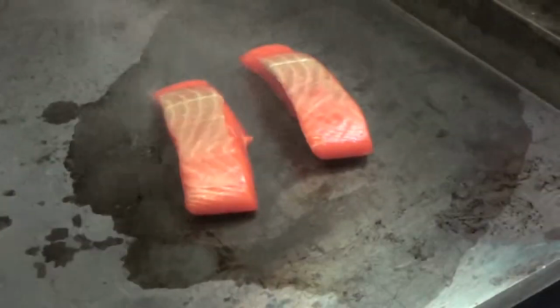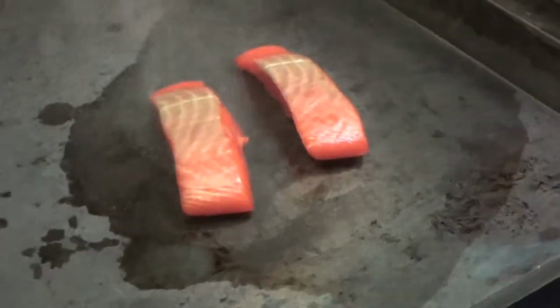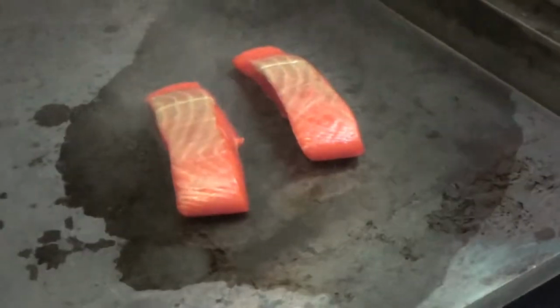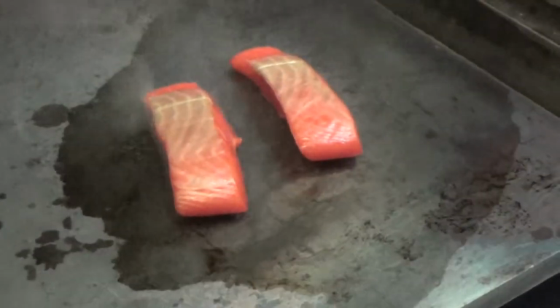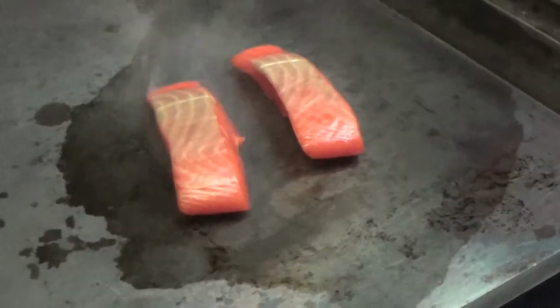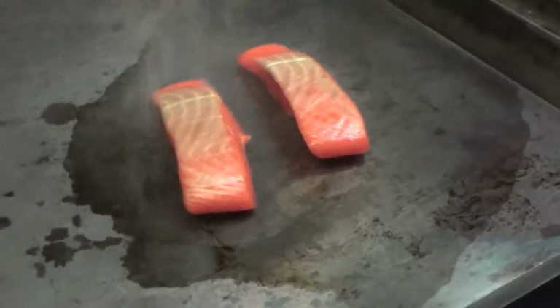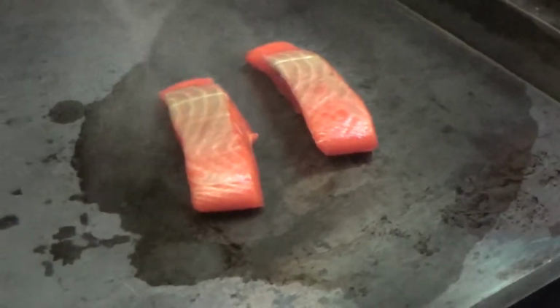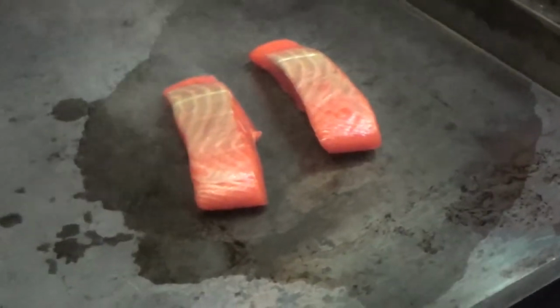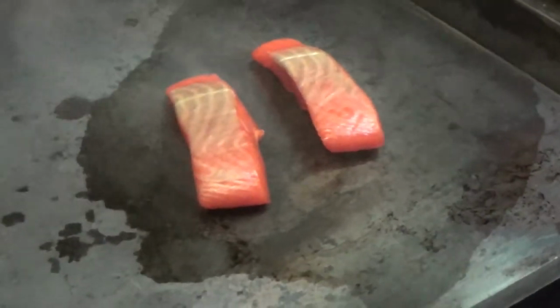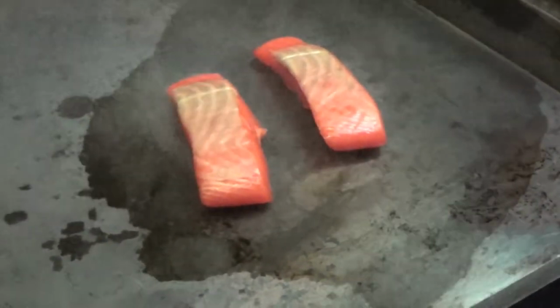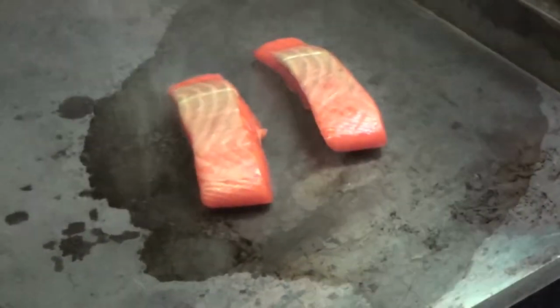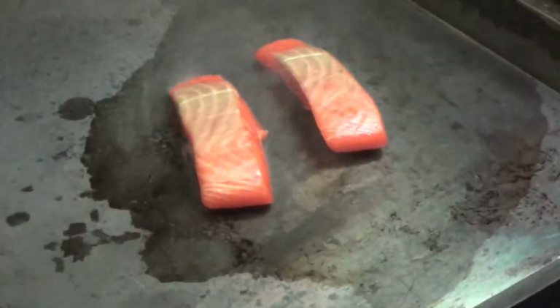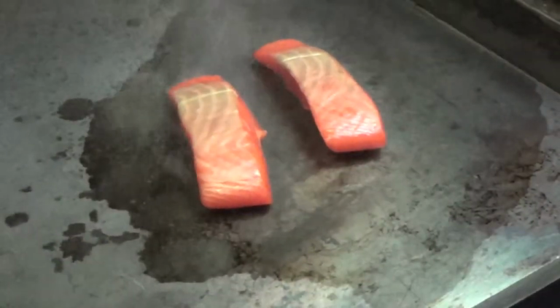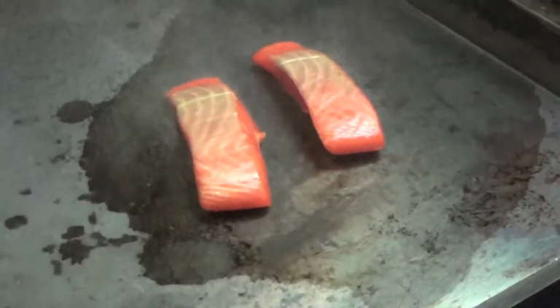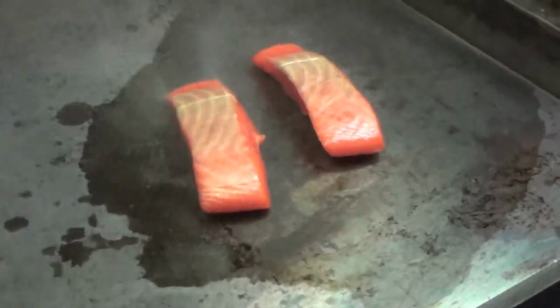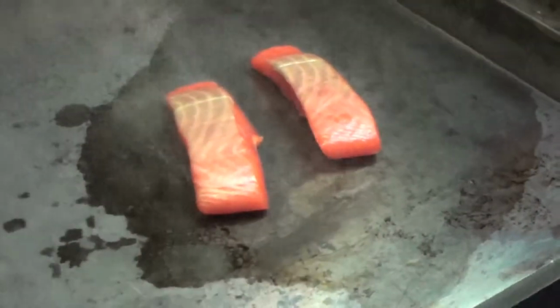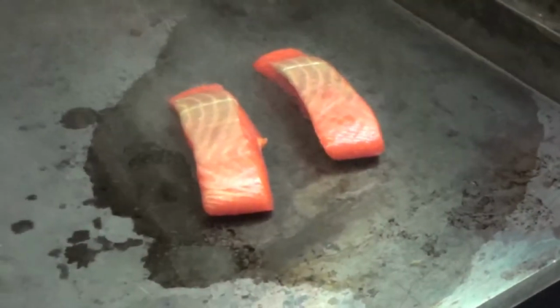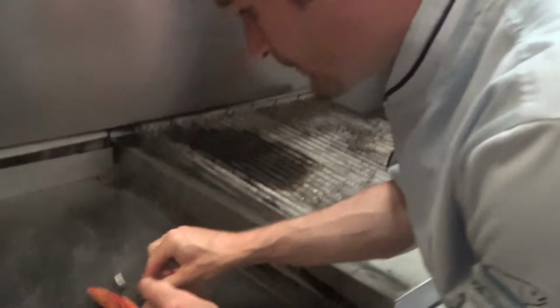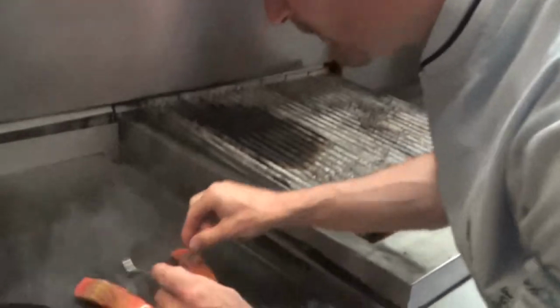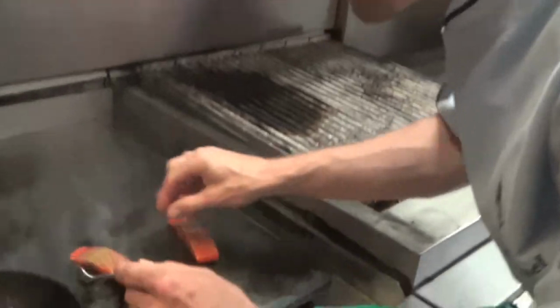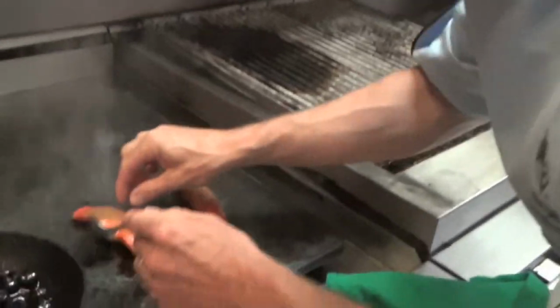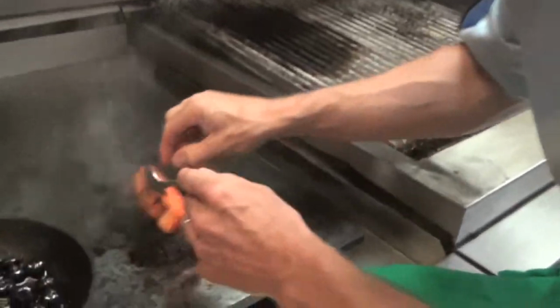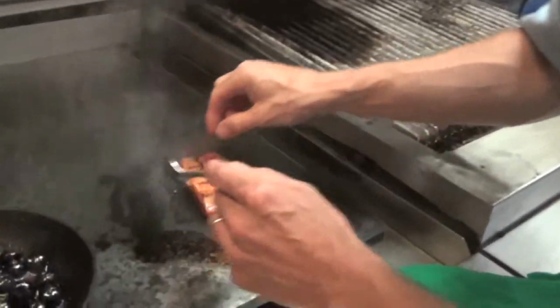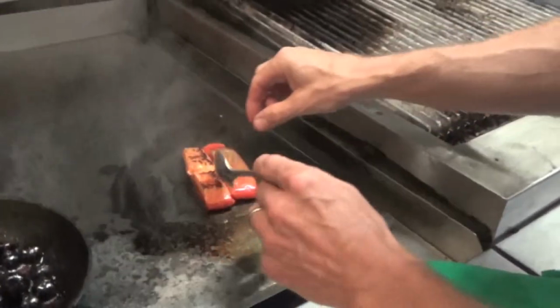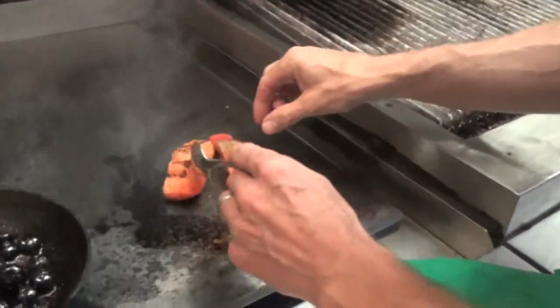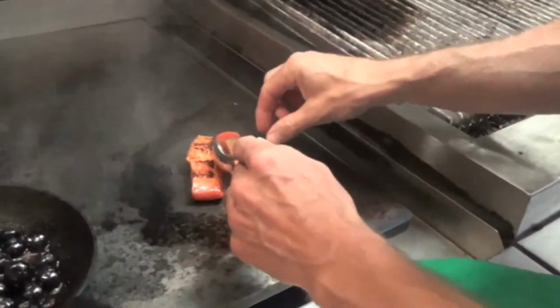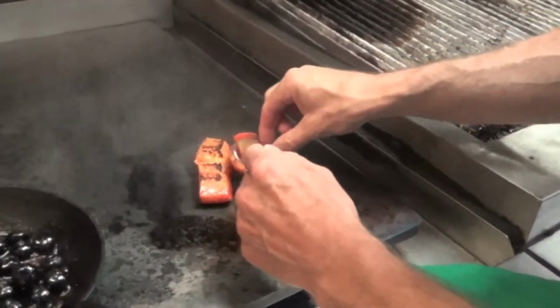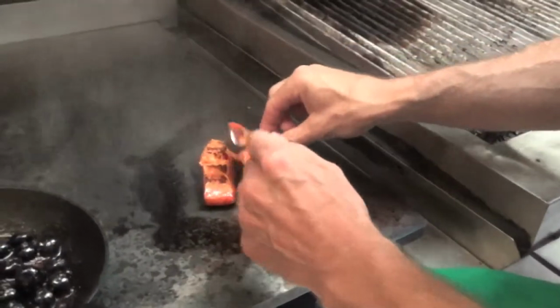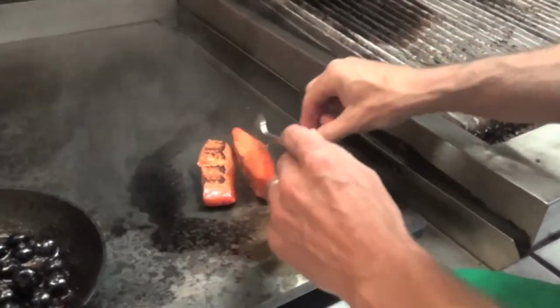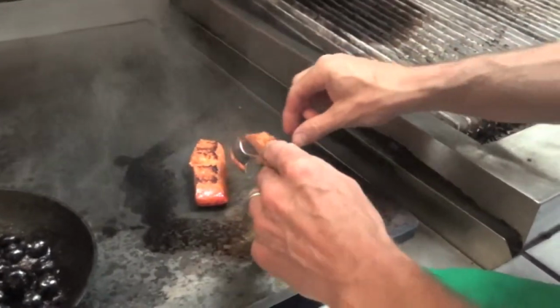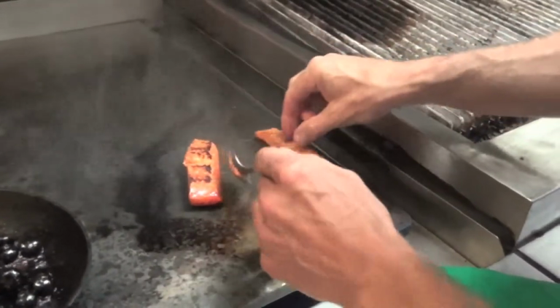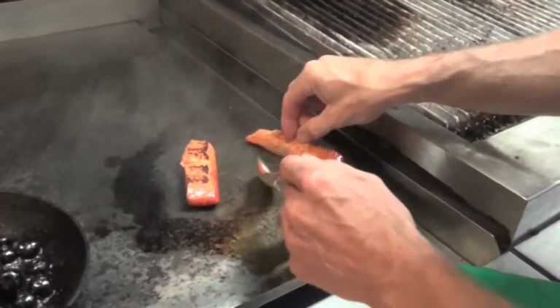This is the Venturi Schultz balsamic vinegar from over on Vancouver Island. This is organic ocean sockeye salmon from the Nass River, which is up in the northwest of British Columbia, just above Terrace.